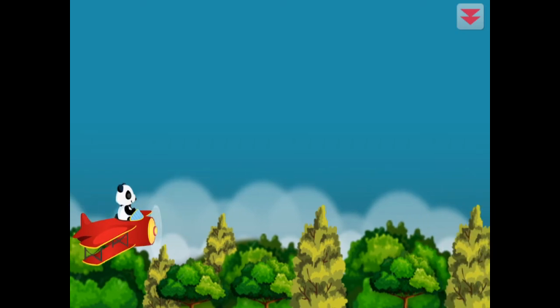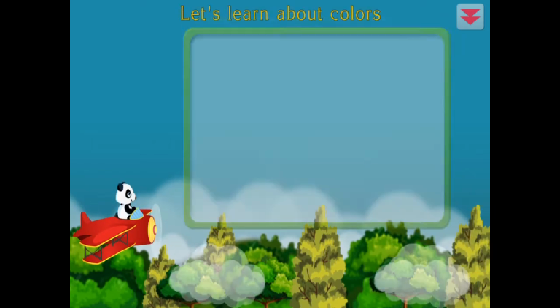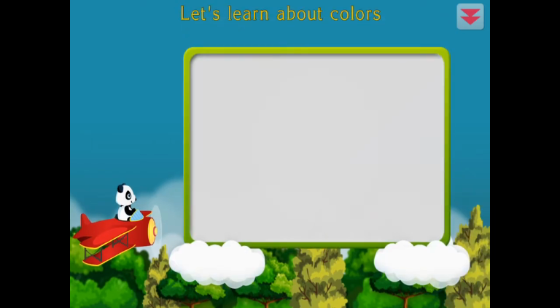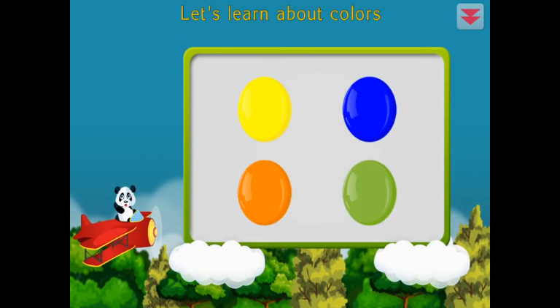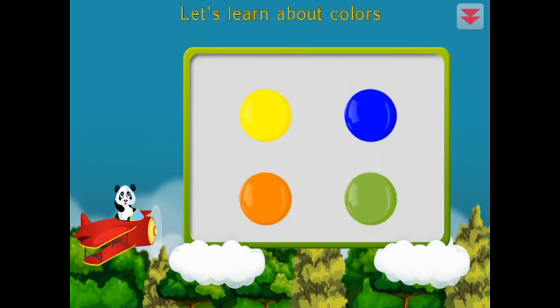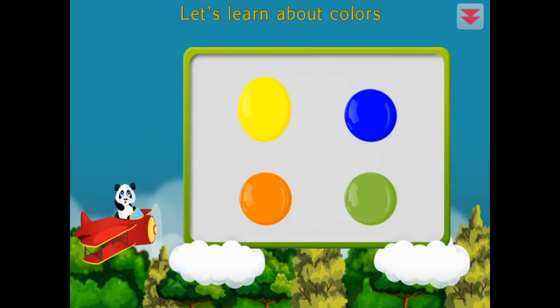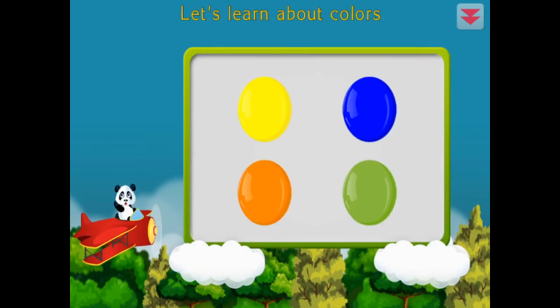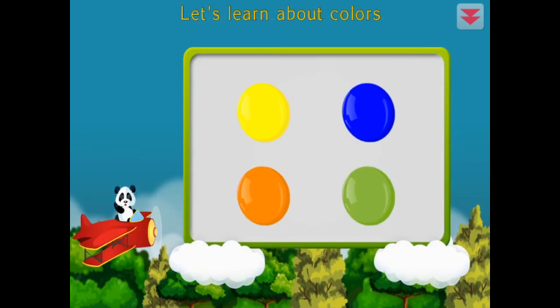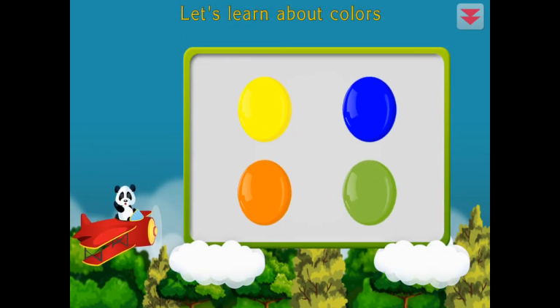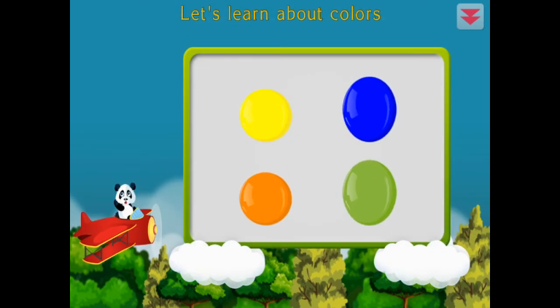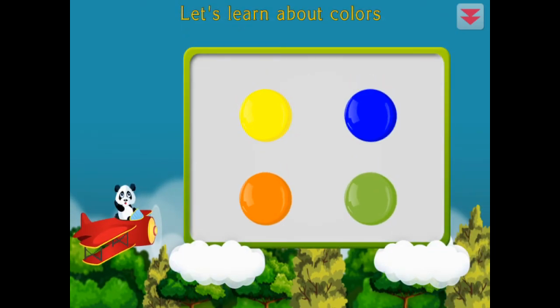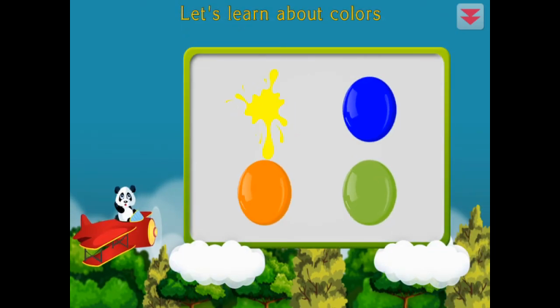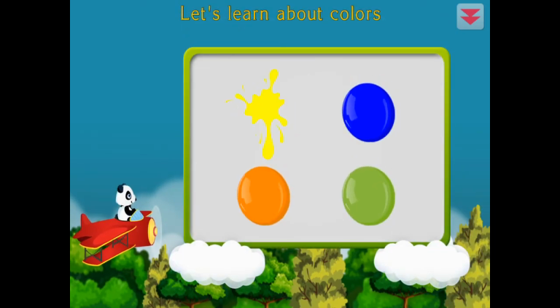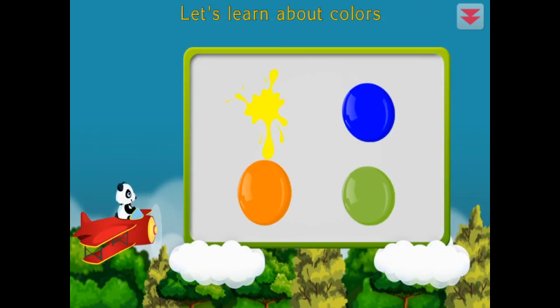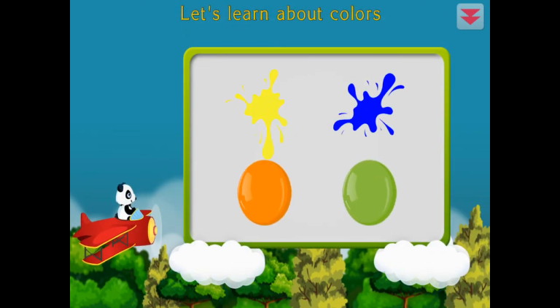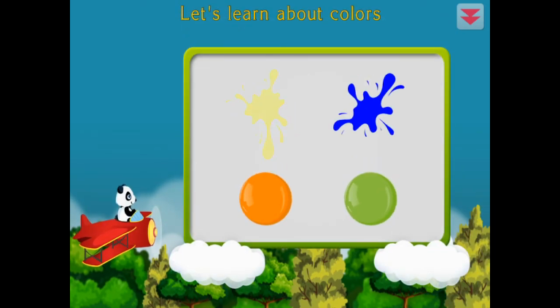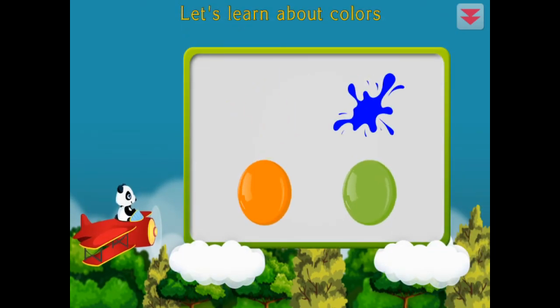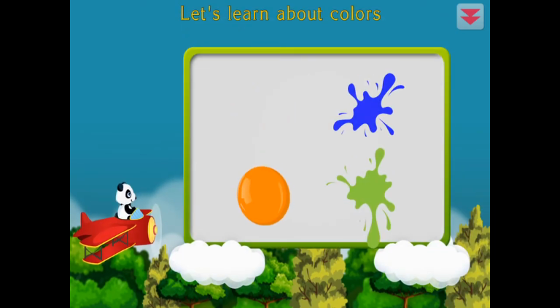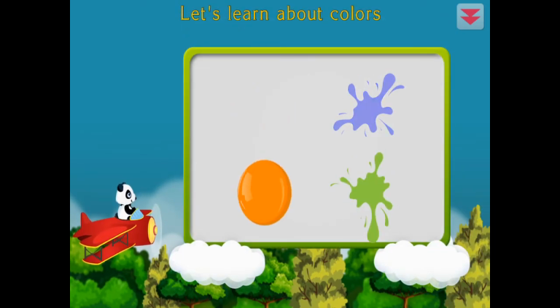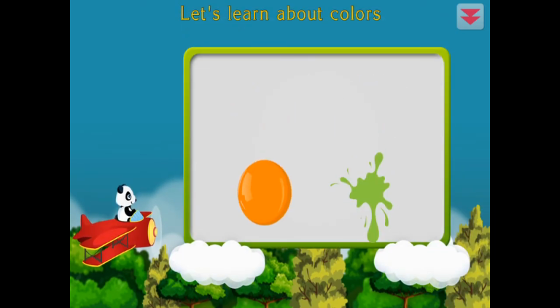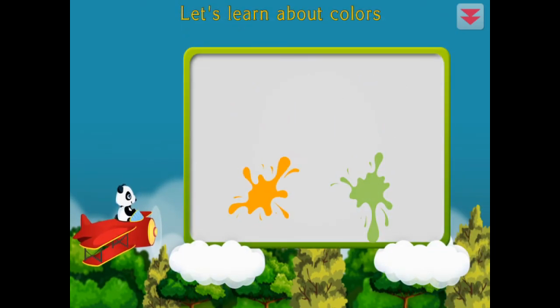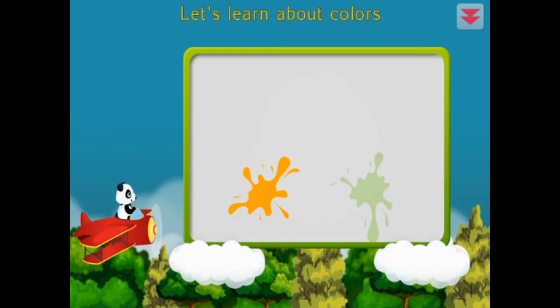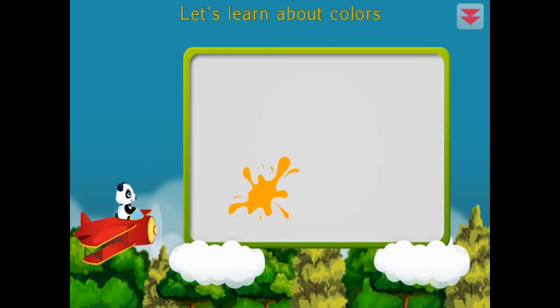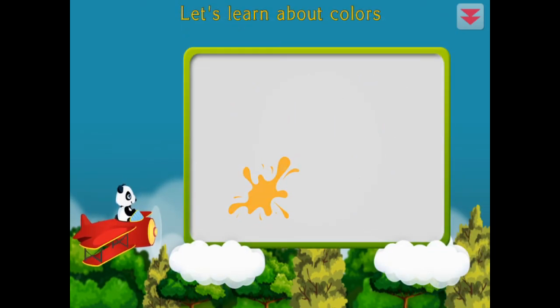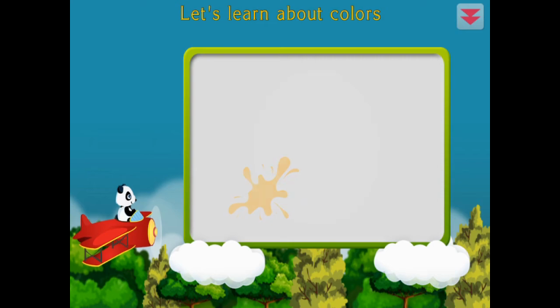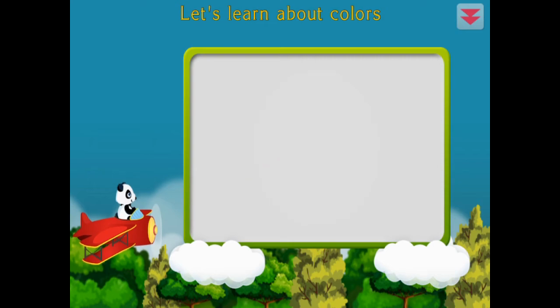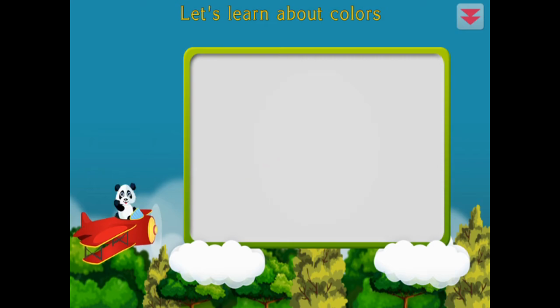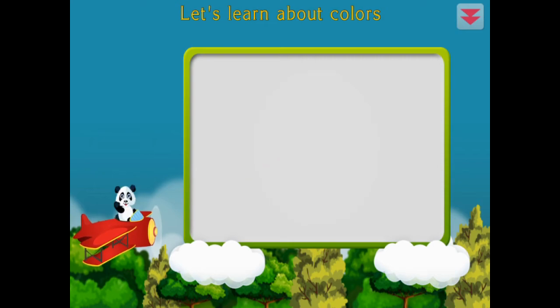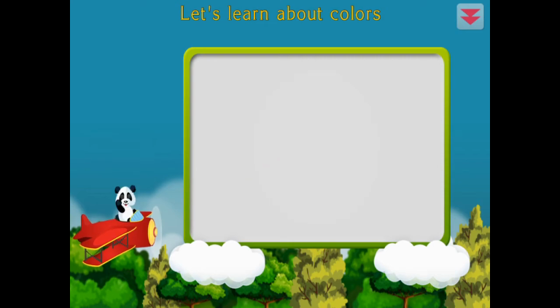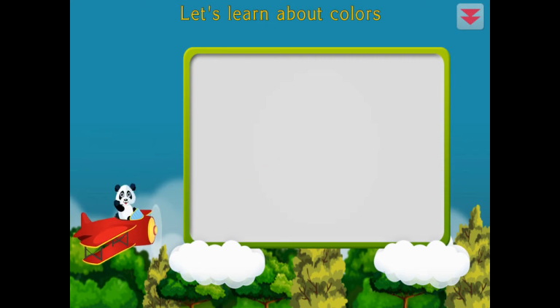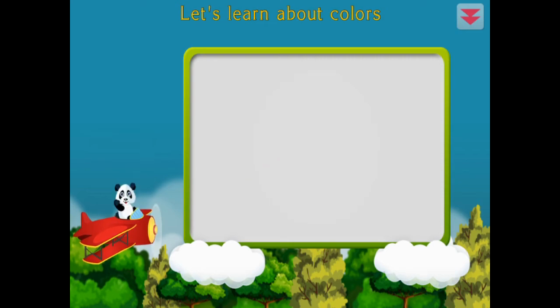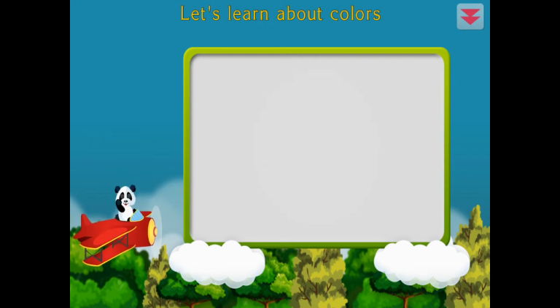Let's learn about colors. Yellow, blue, green, orange. Amazing!